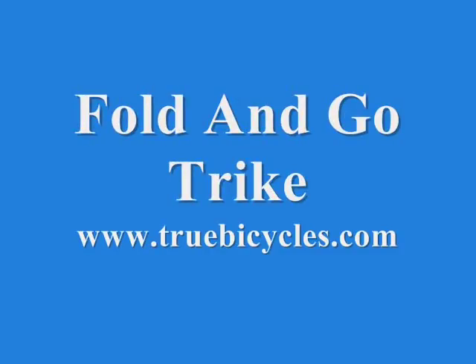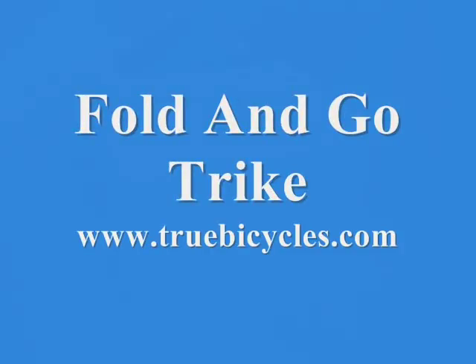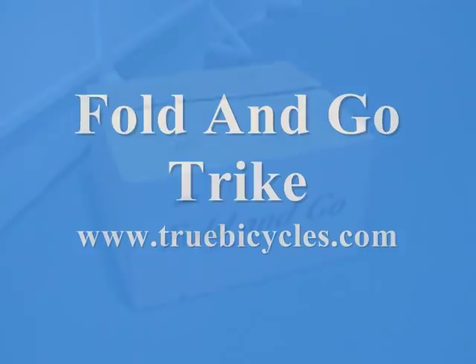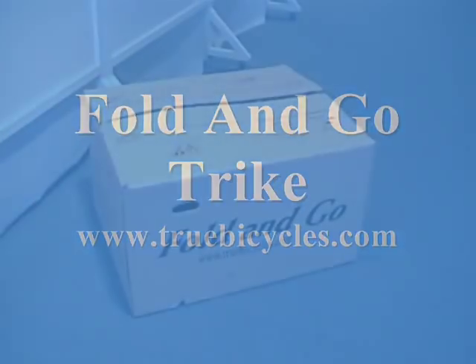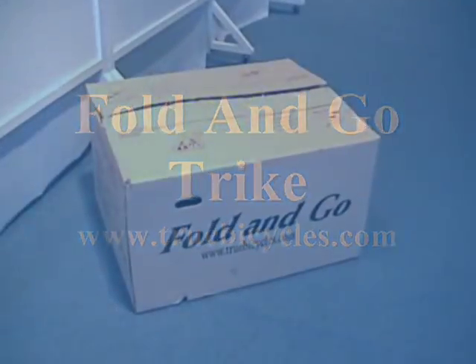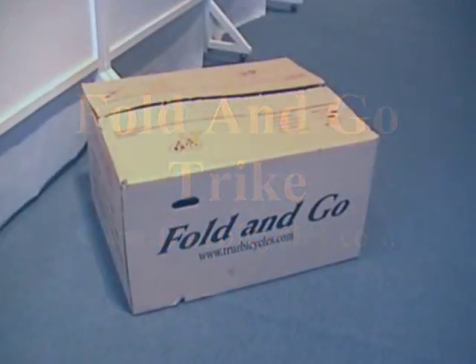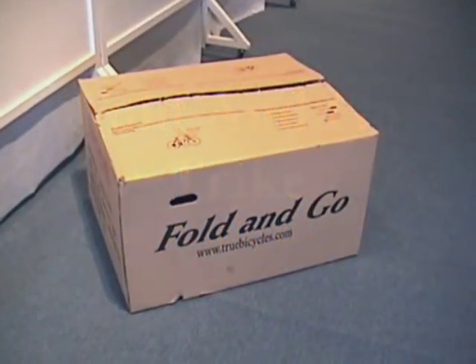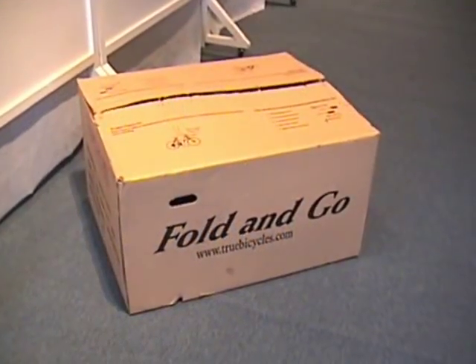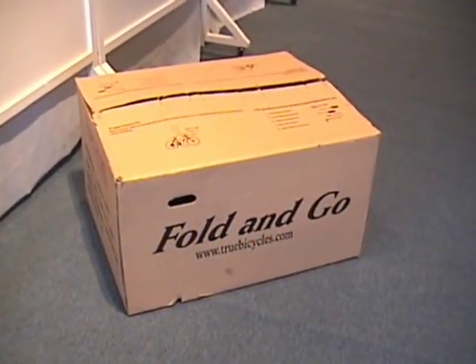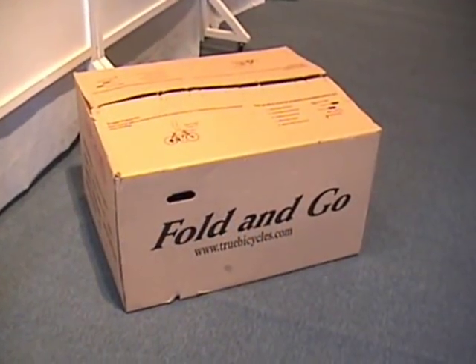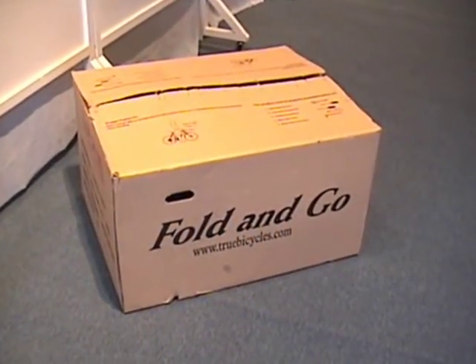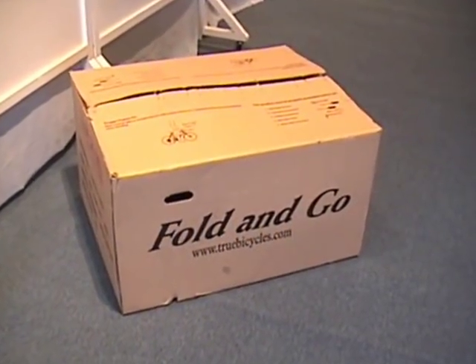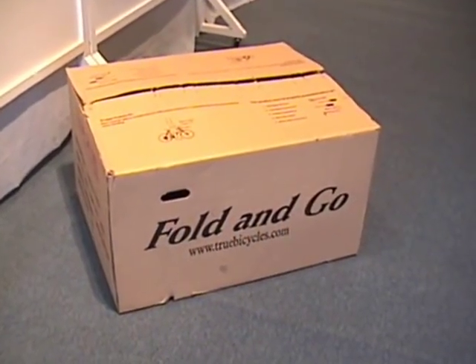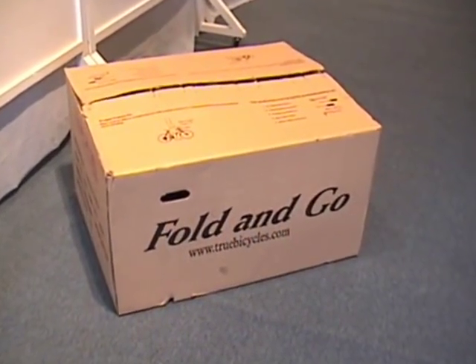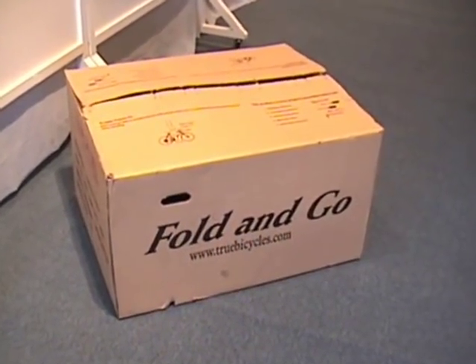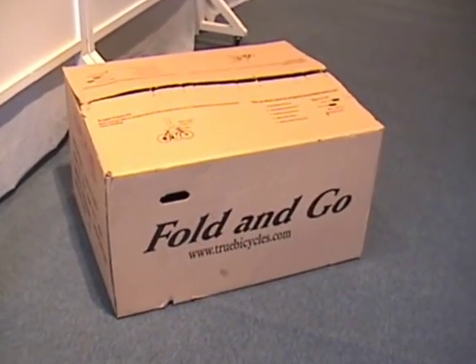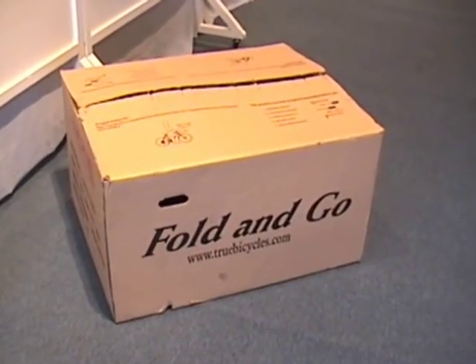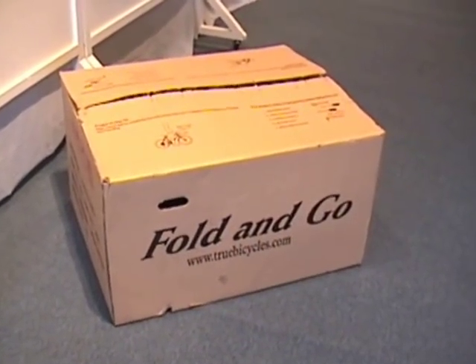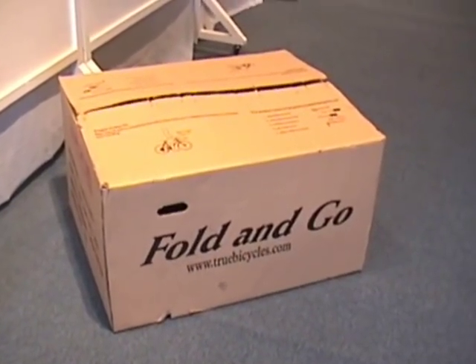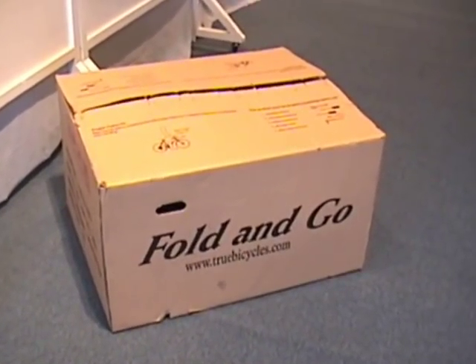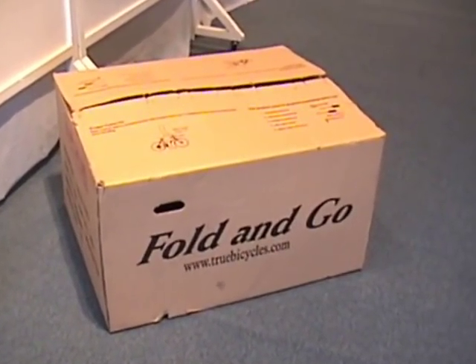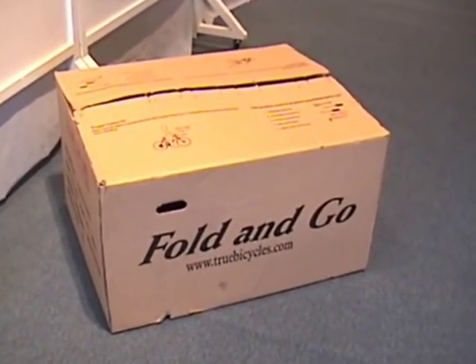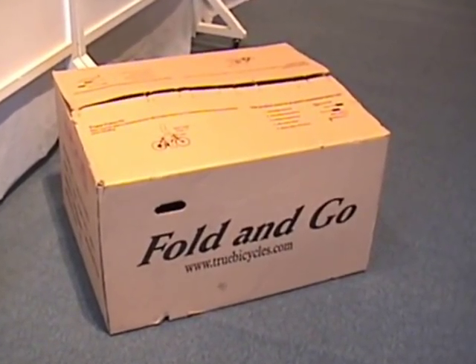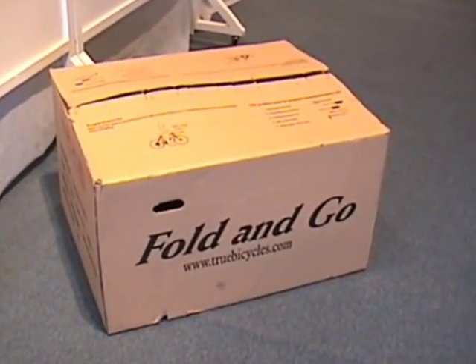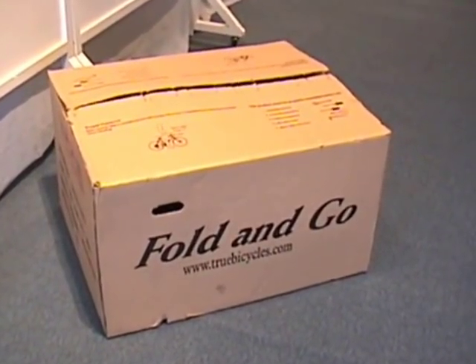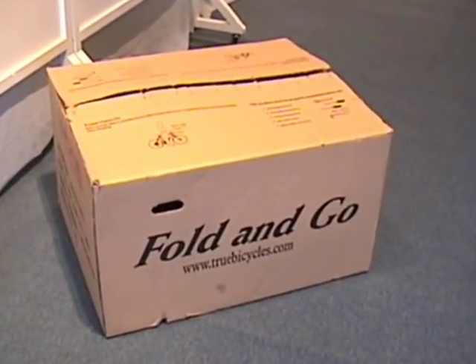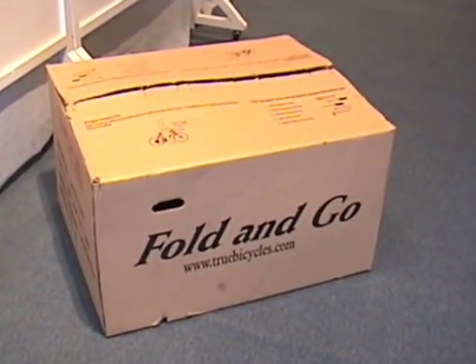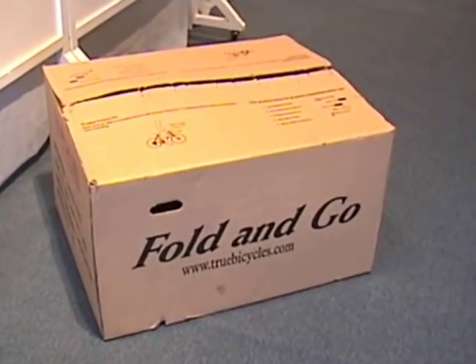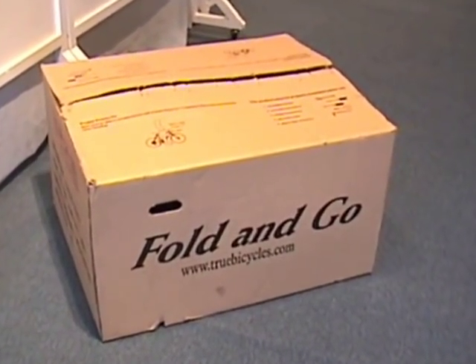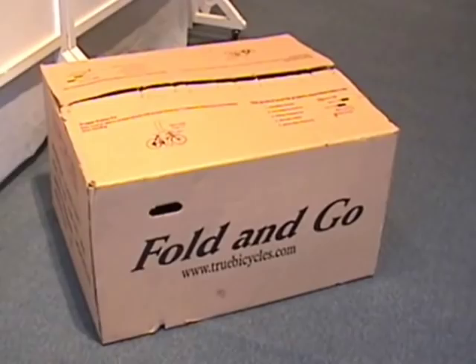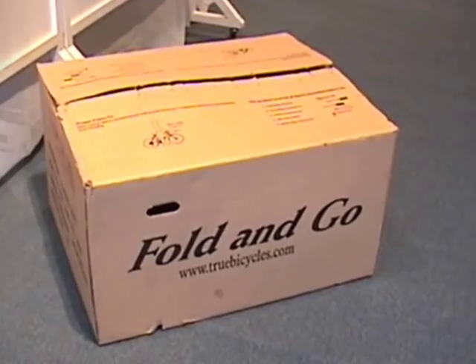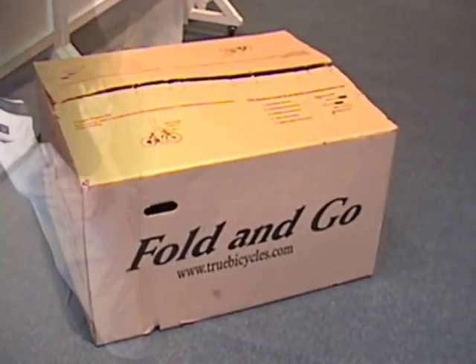This is the Fold and Go Tricycle from True Bicycles. Today we're going to show you how easy it is to put it together.